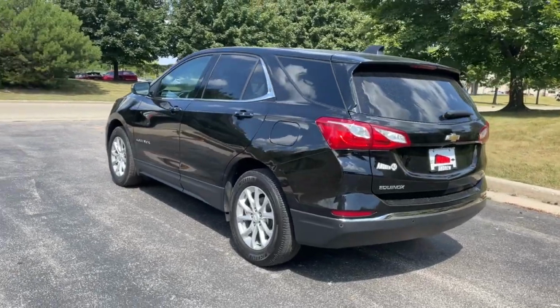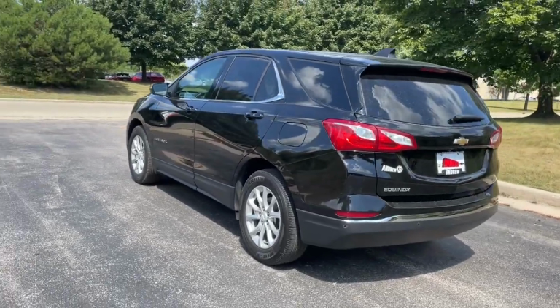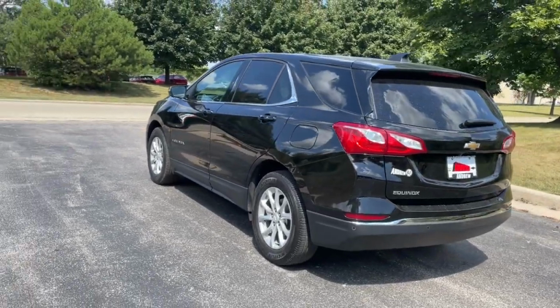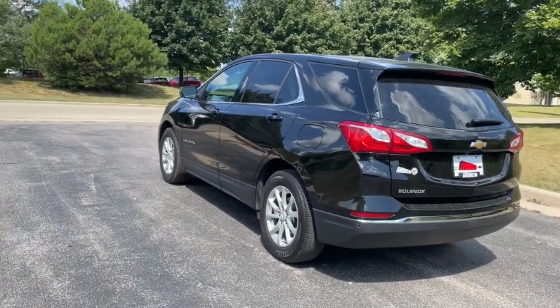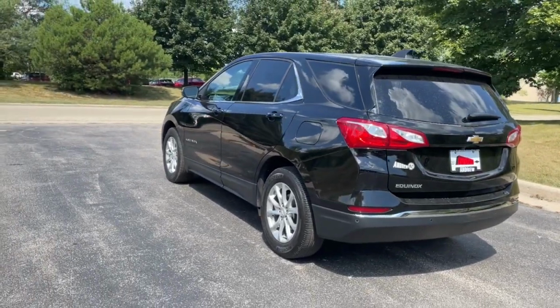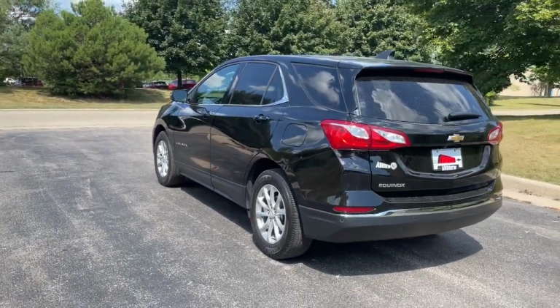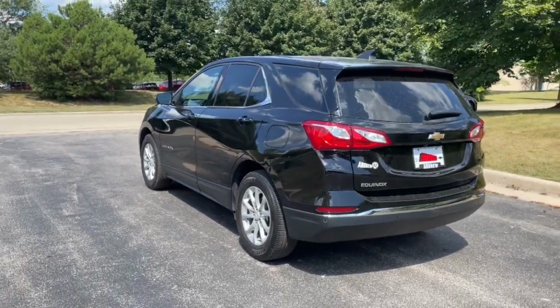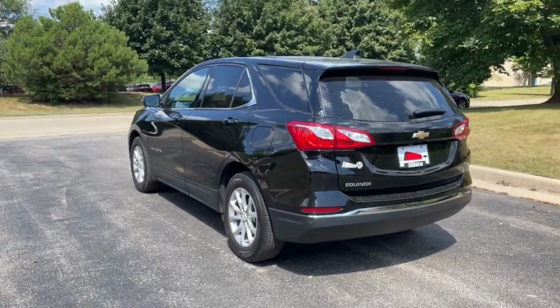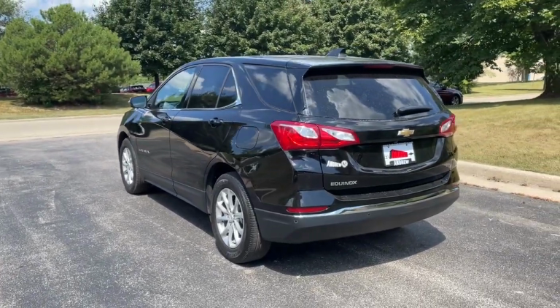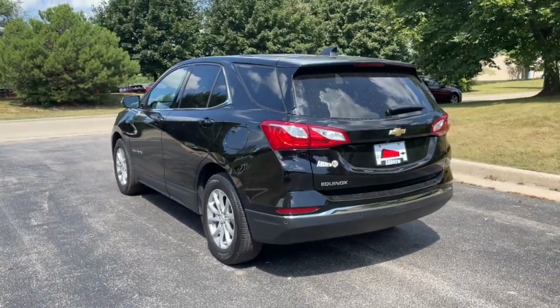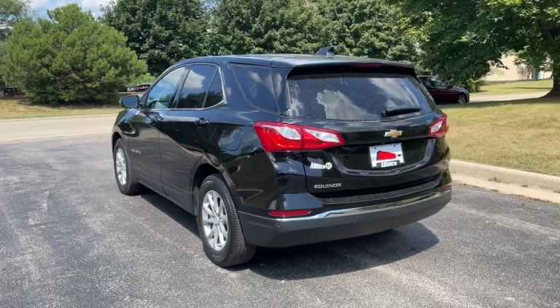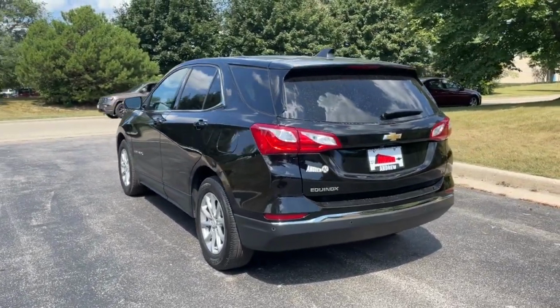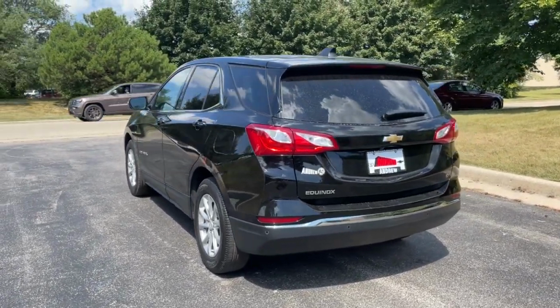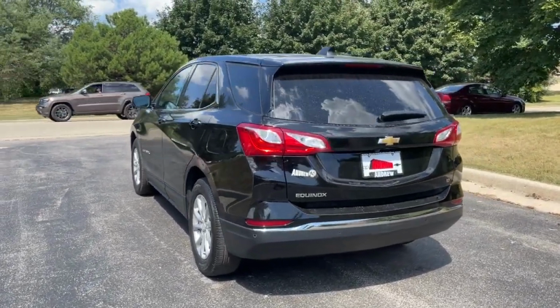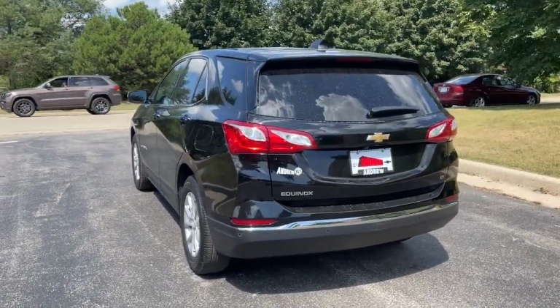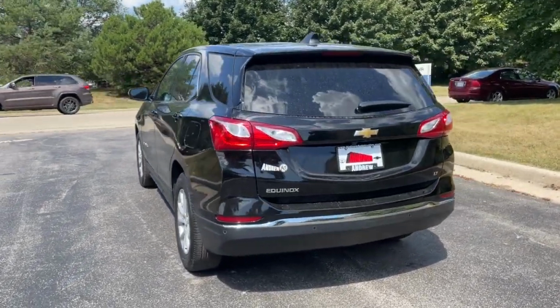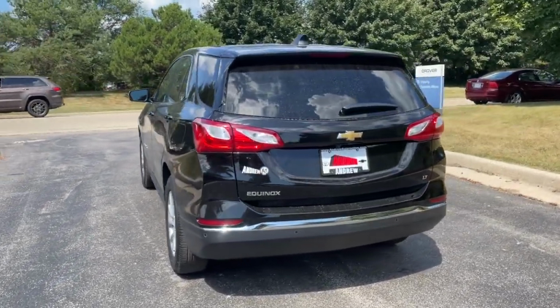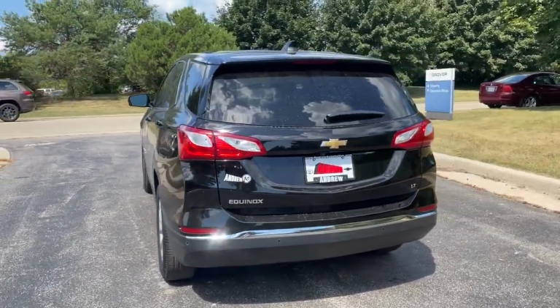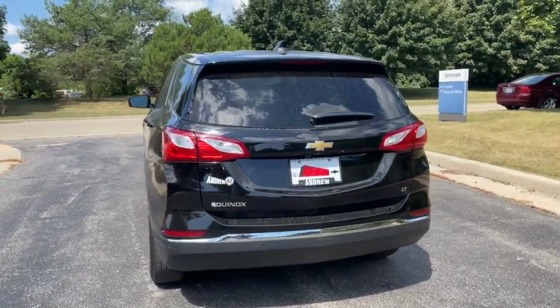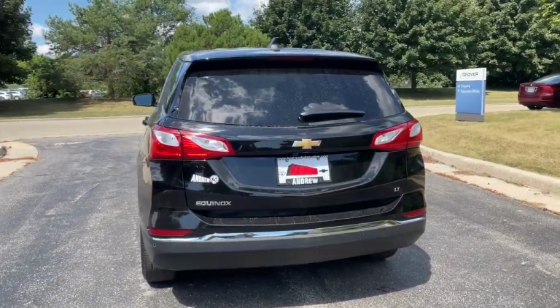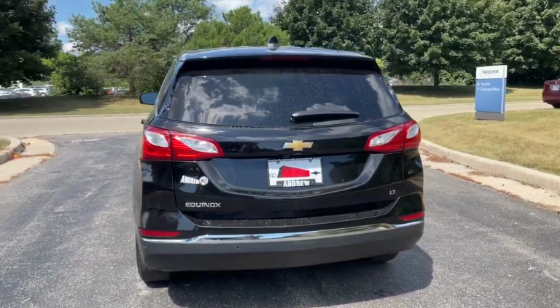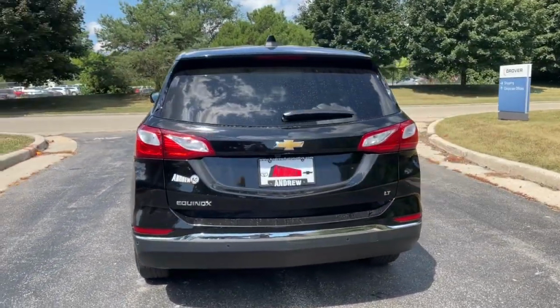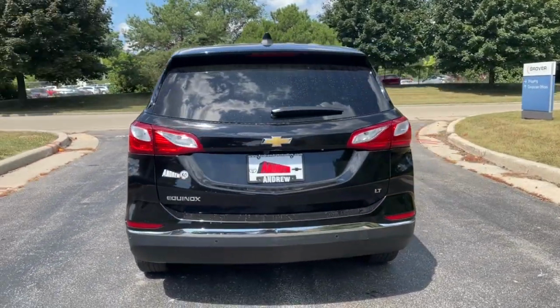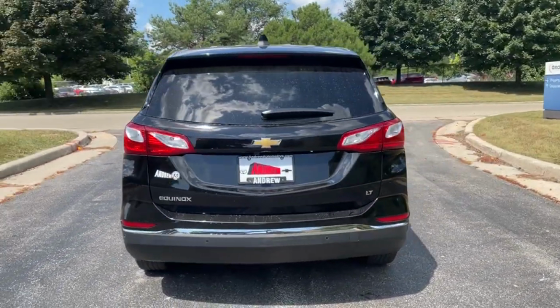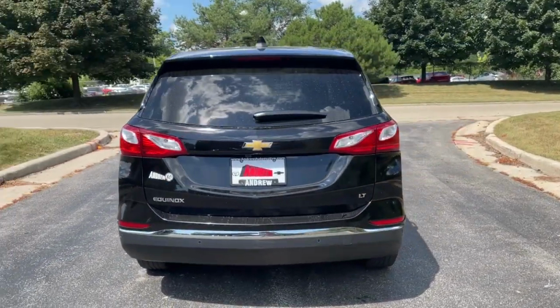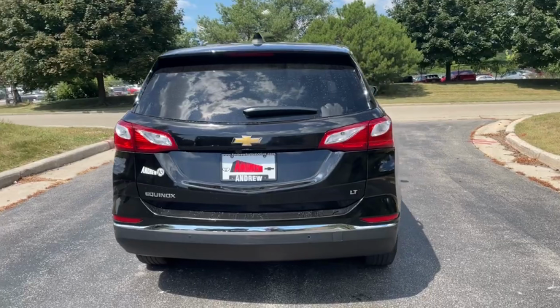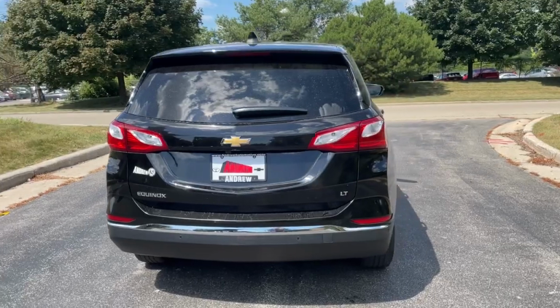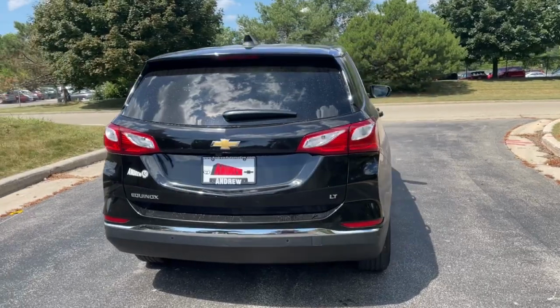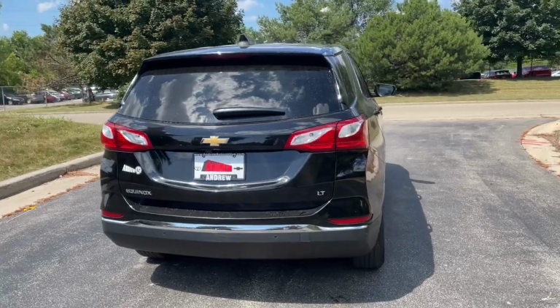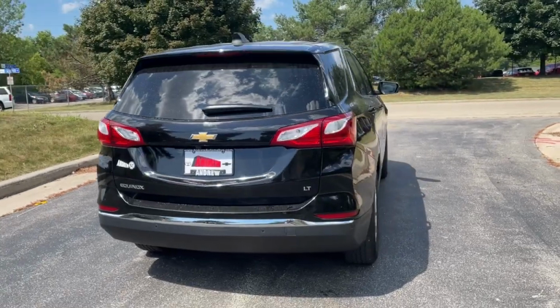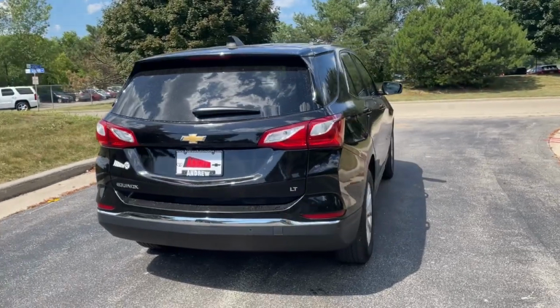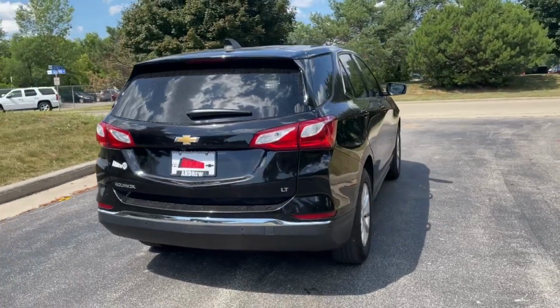Passenger-friendly, loaded with safety features, and great for hauling cargo. It's an ideal family car.